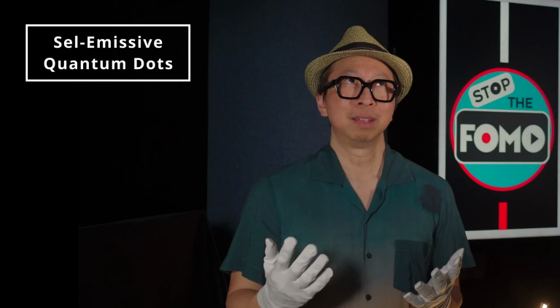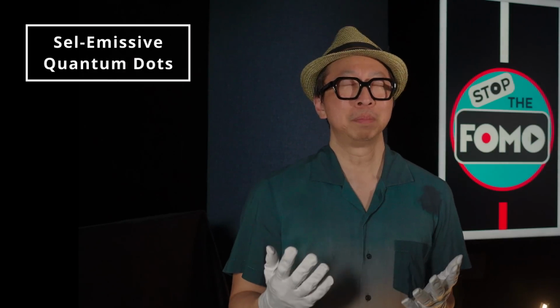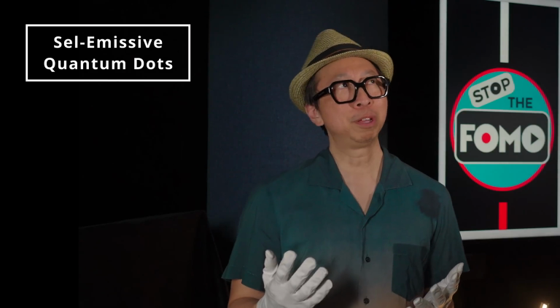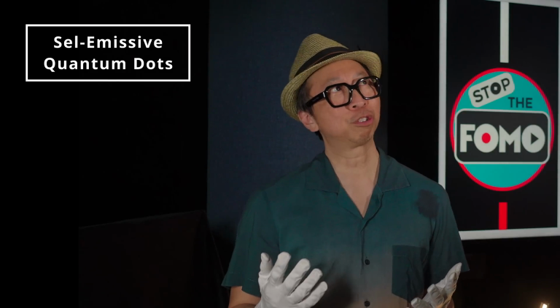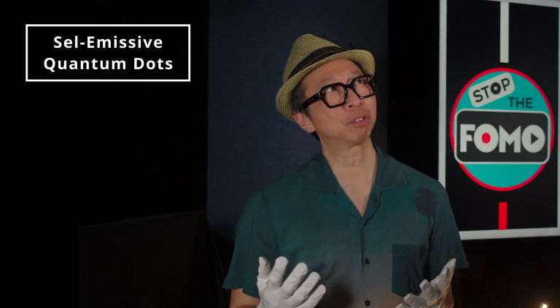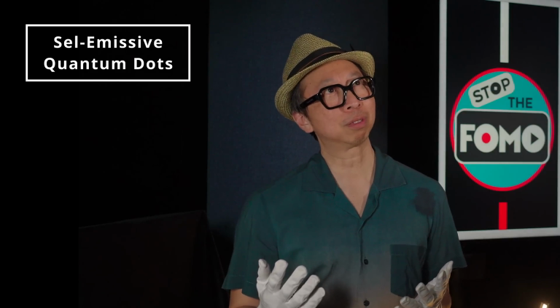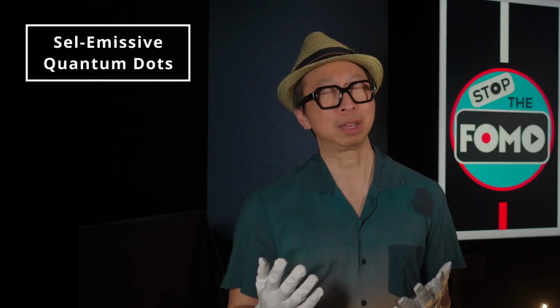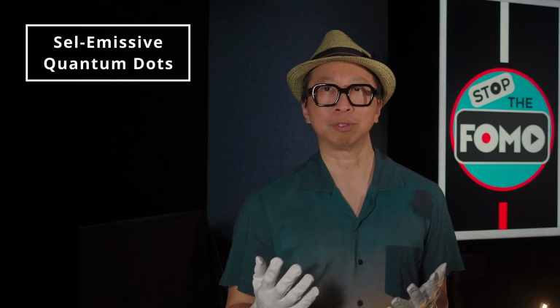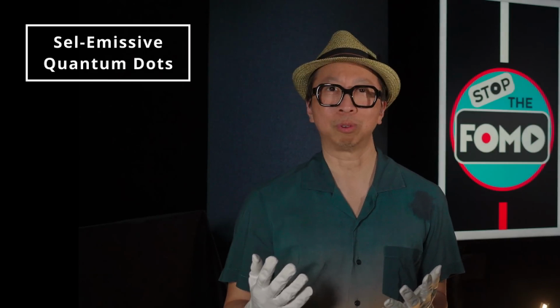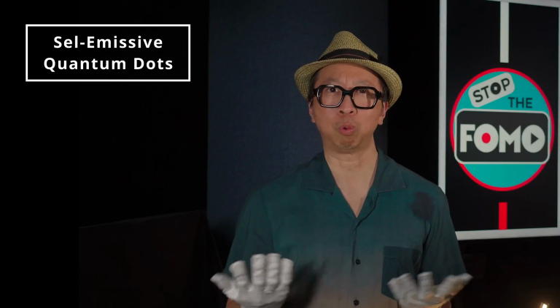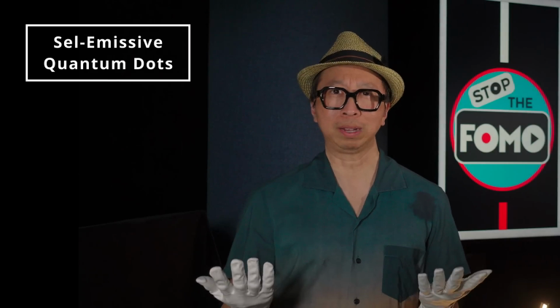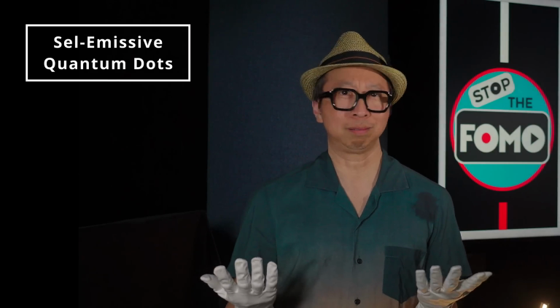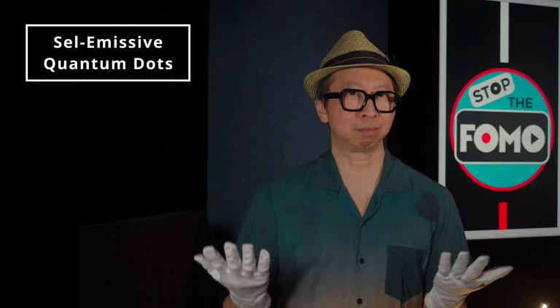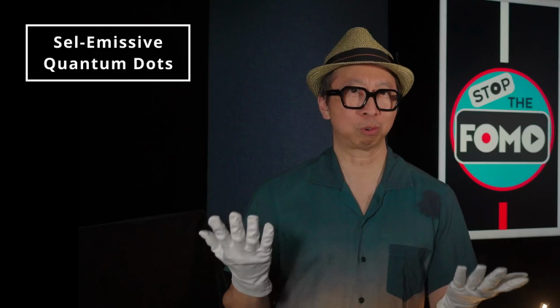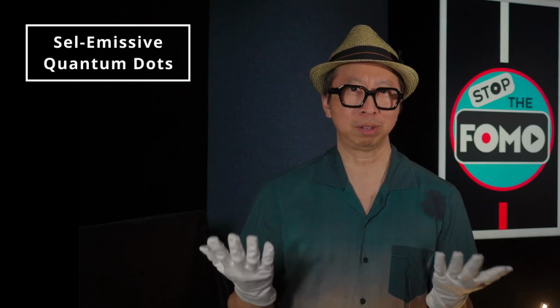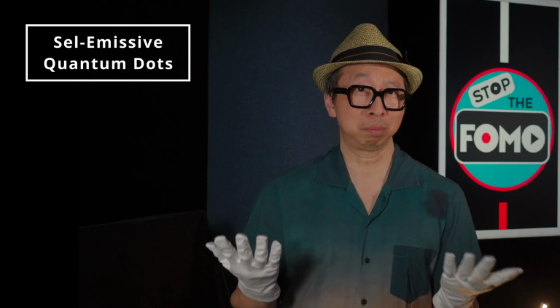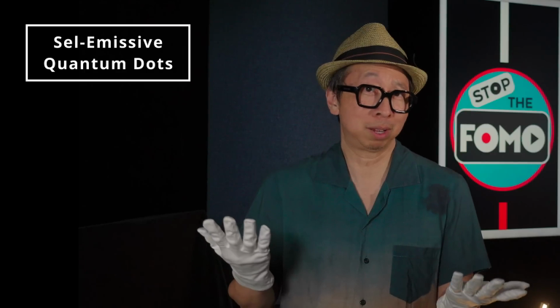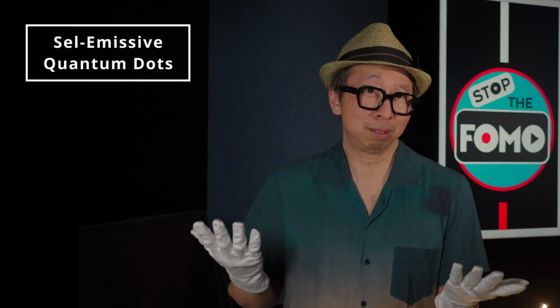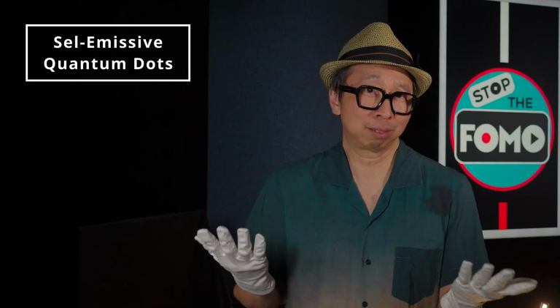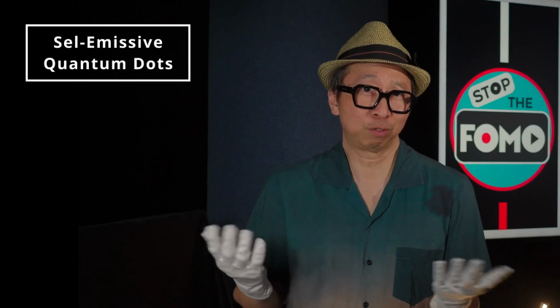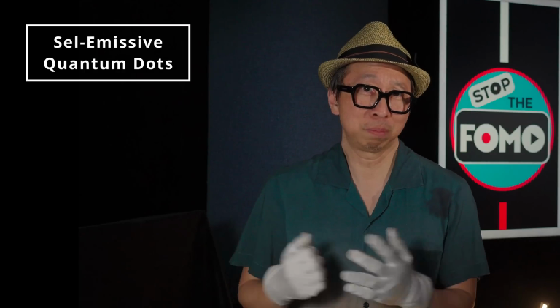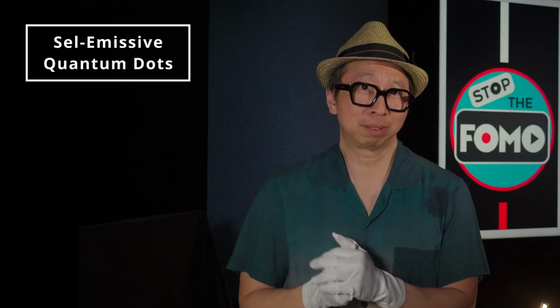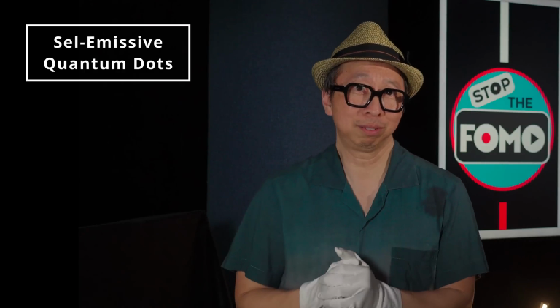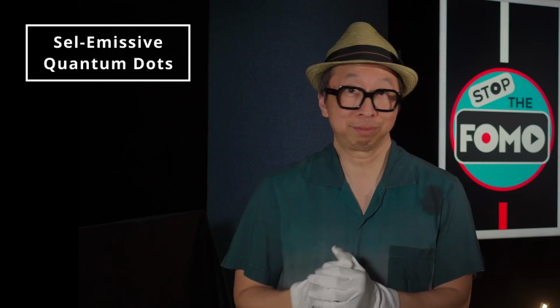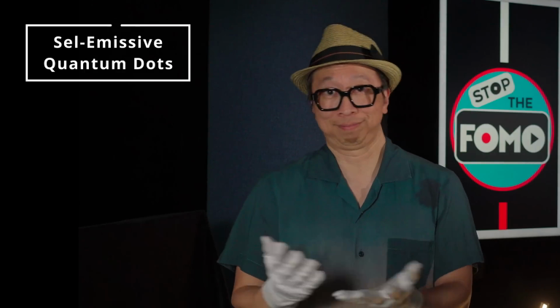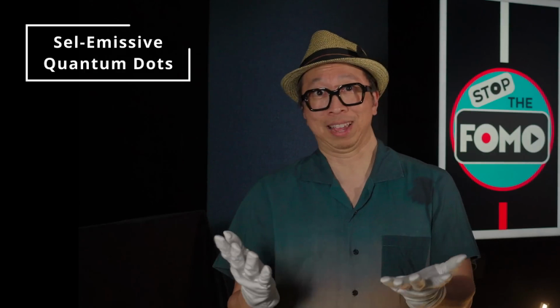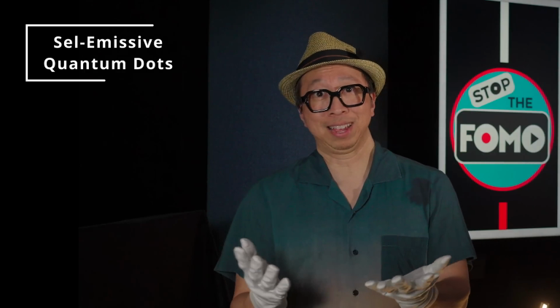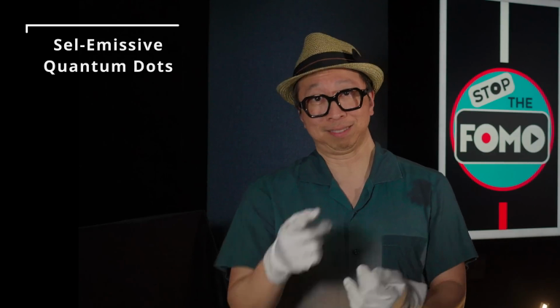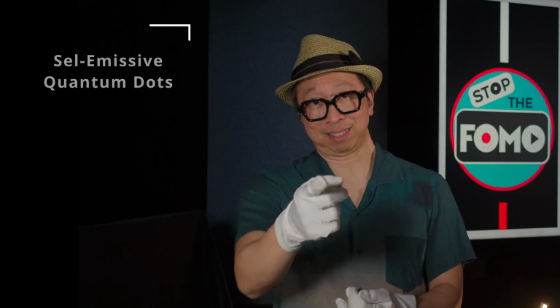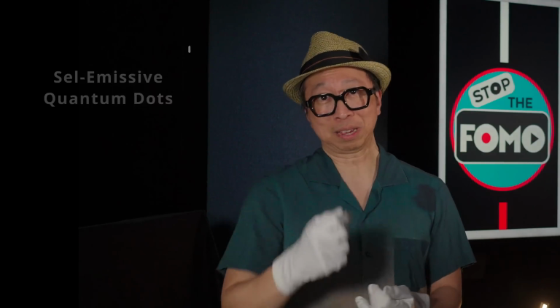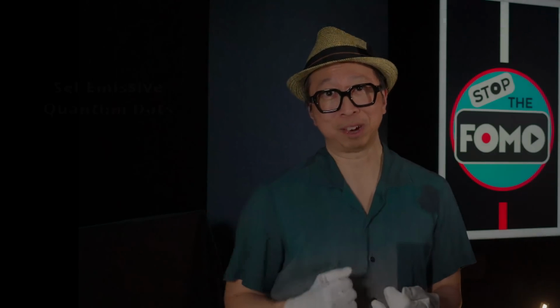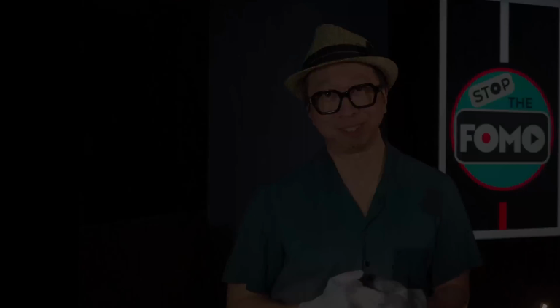Maybe there's such a thing as white quantum dot self-emissive — hey, think about it.